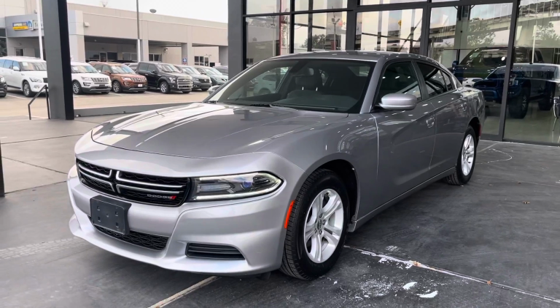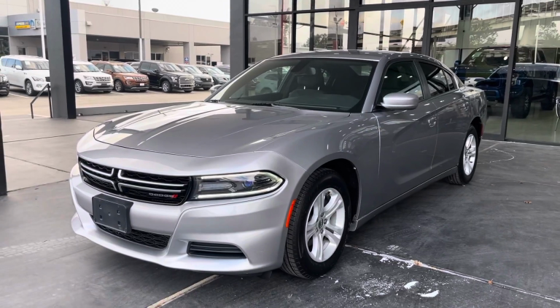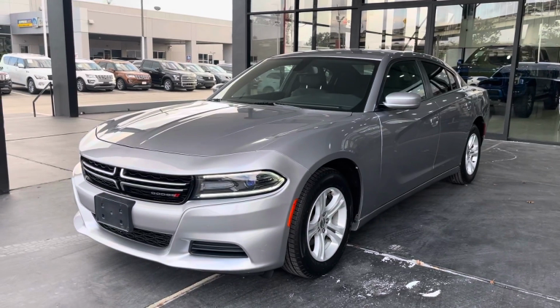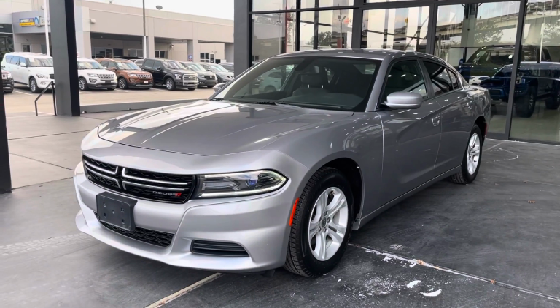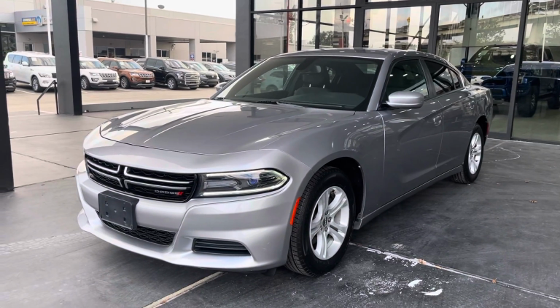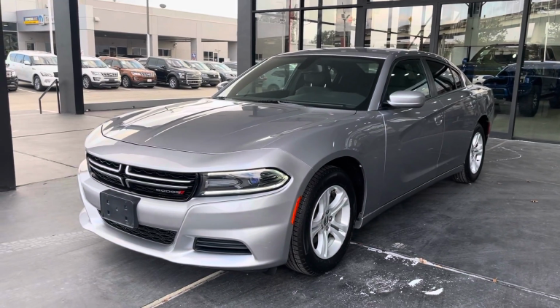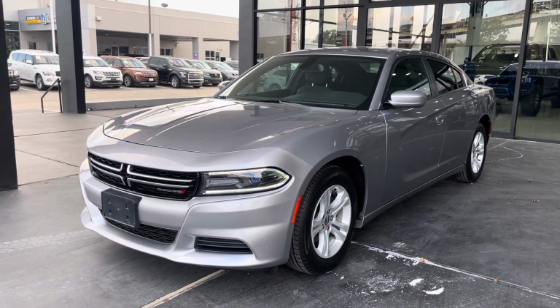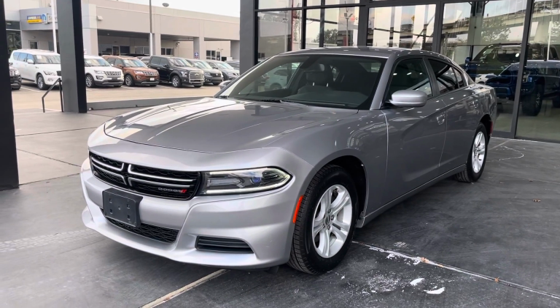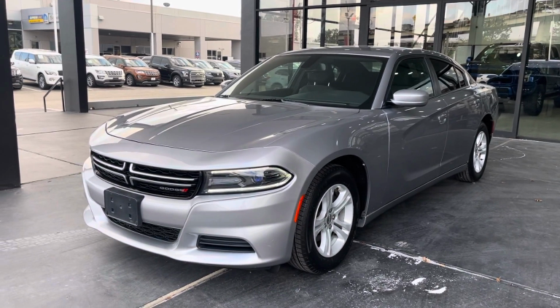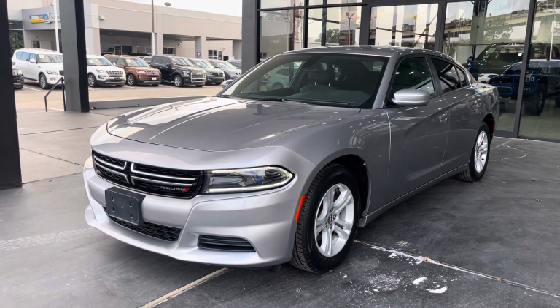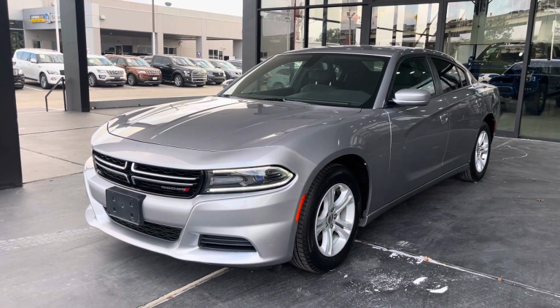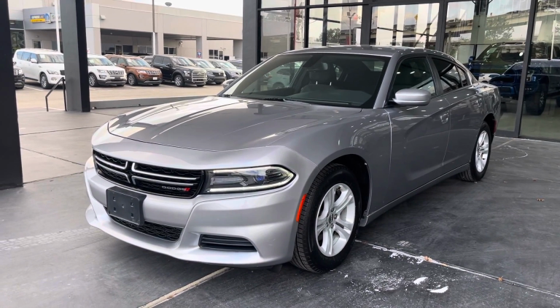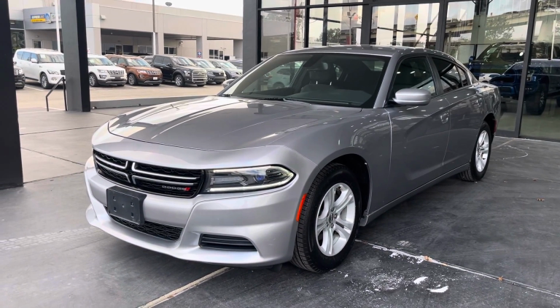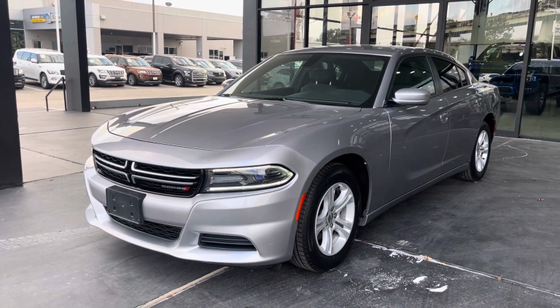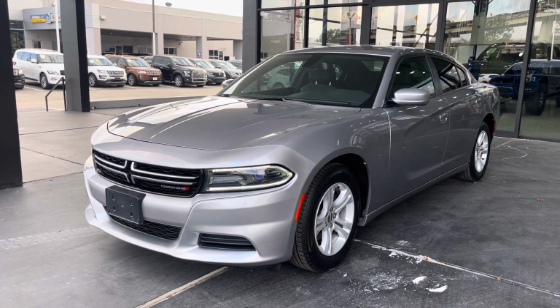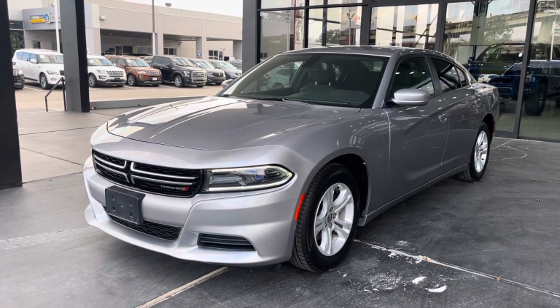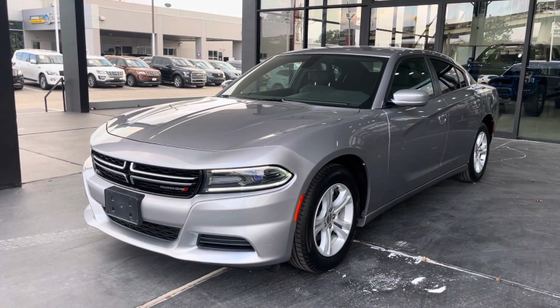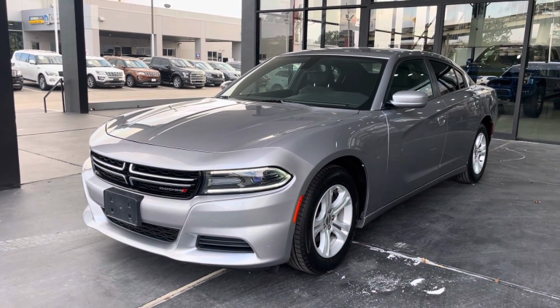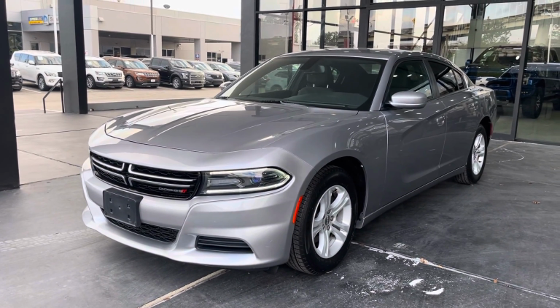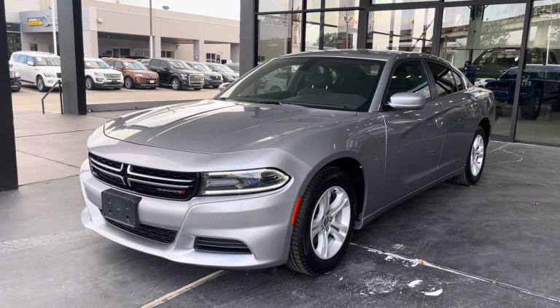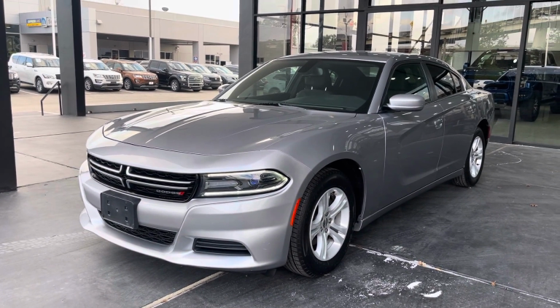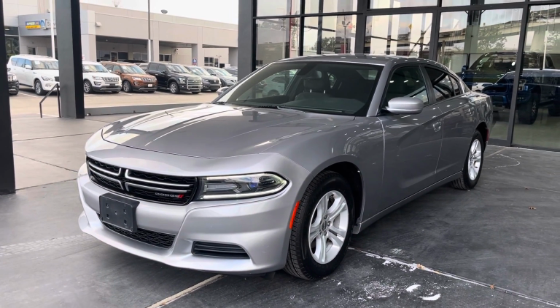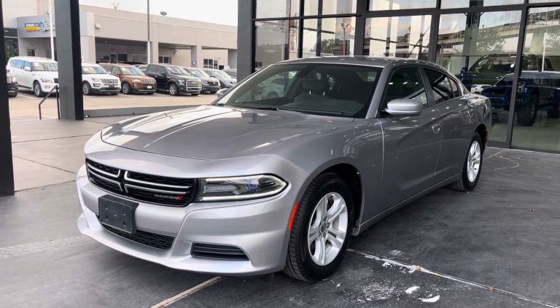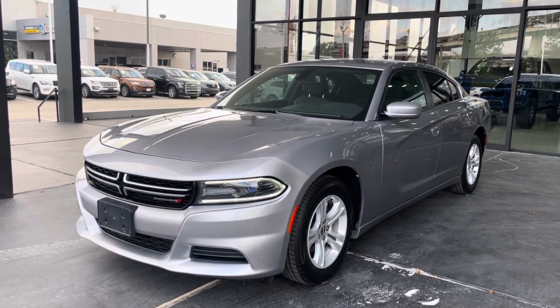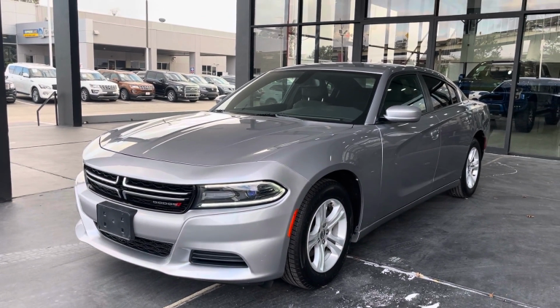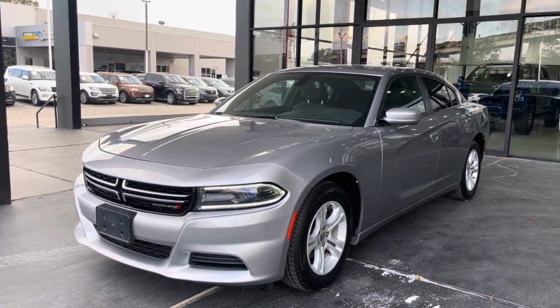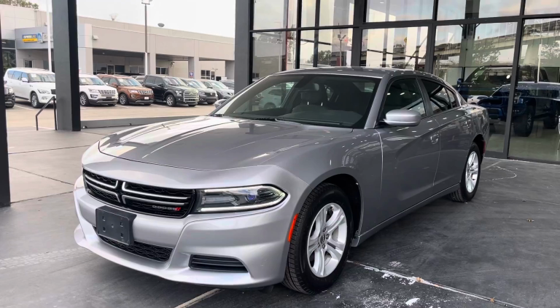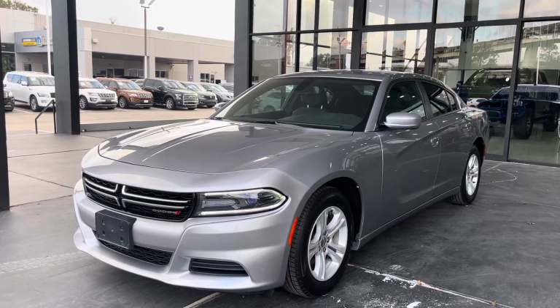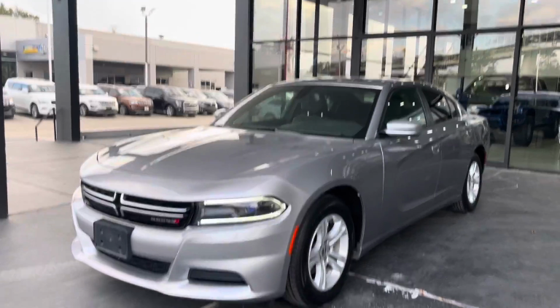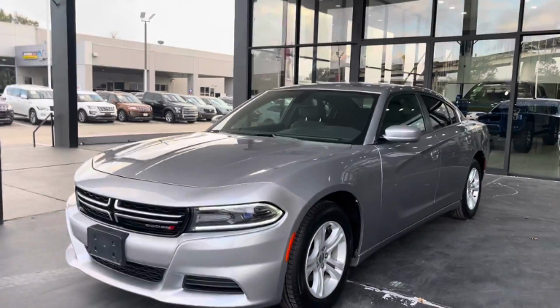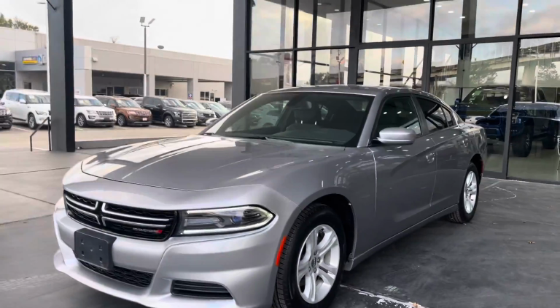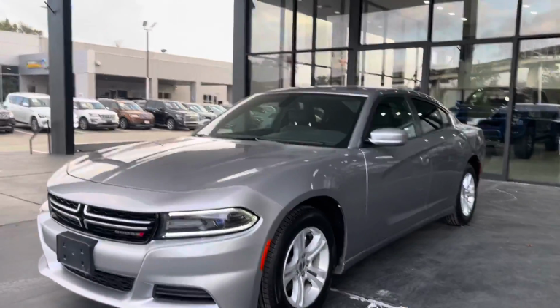Hello guys, it's American Stream Auto at Houston, Texas. I'd like to present you this 2016 Dodge Charger Sedan.